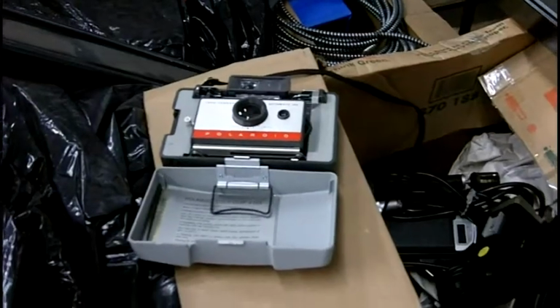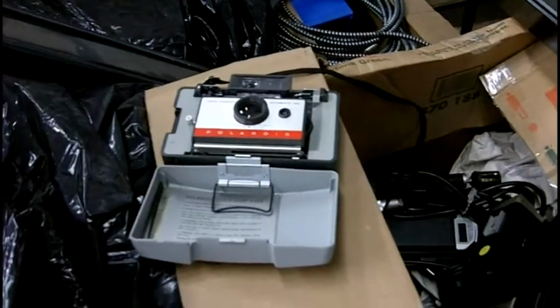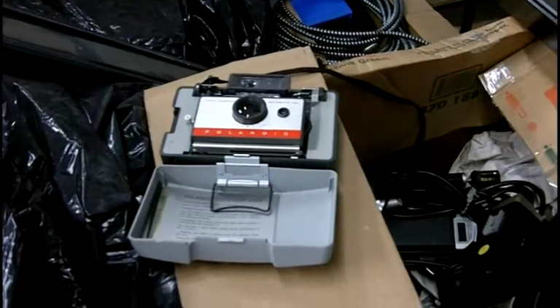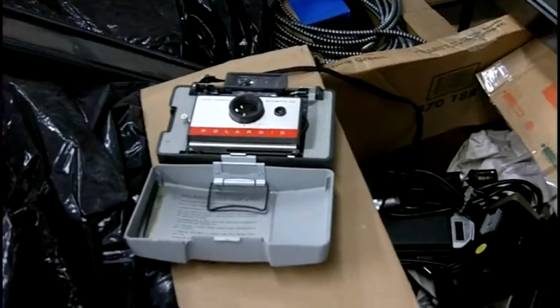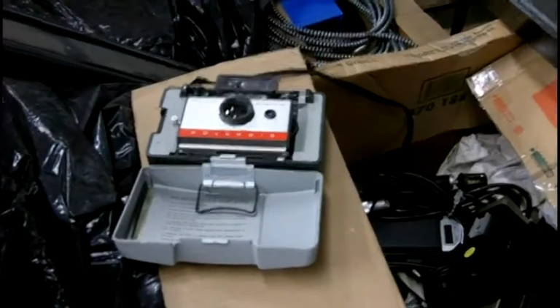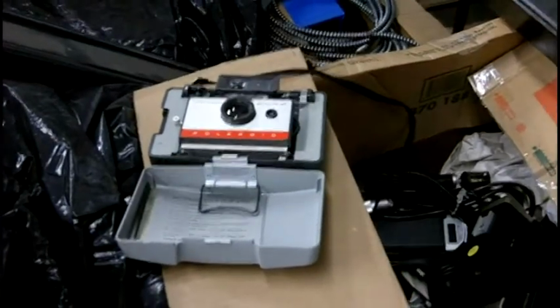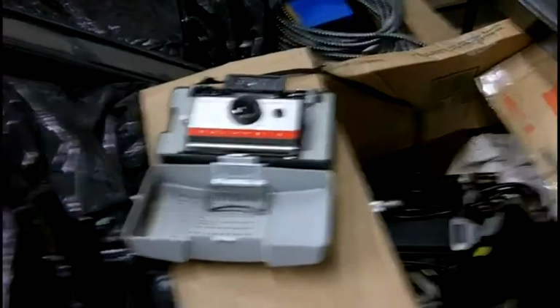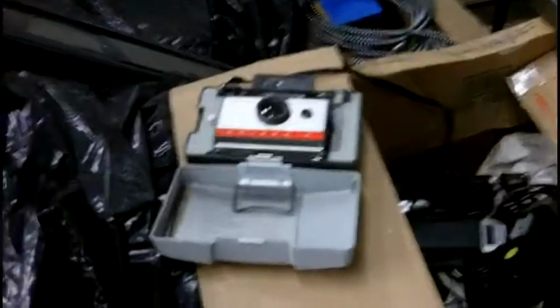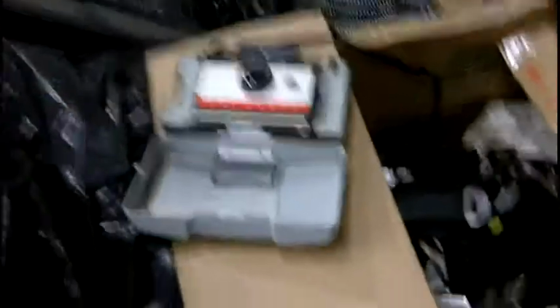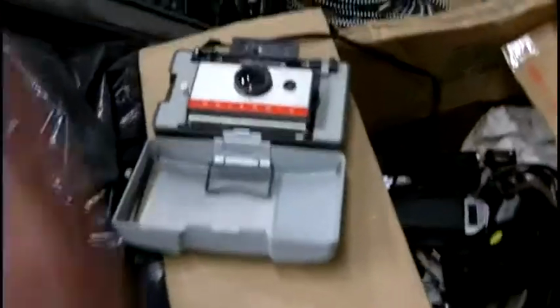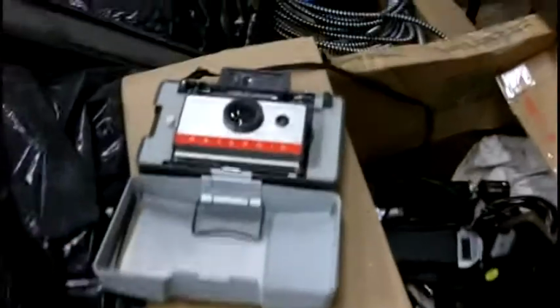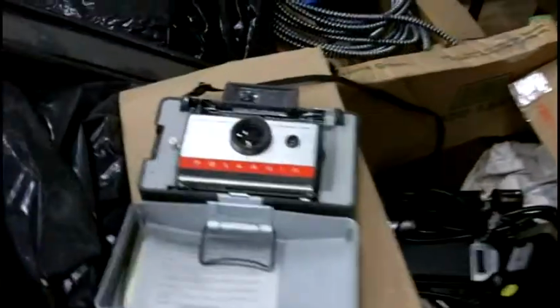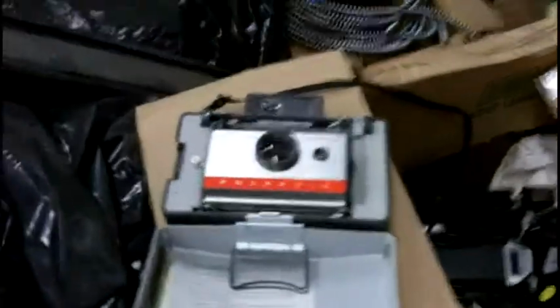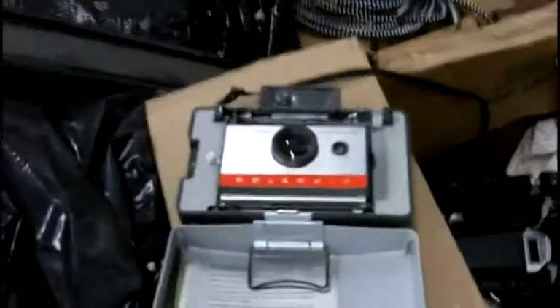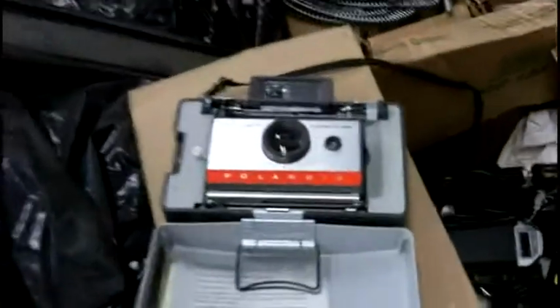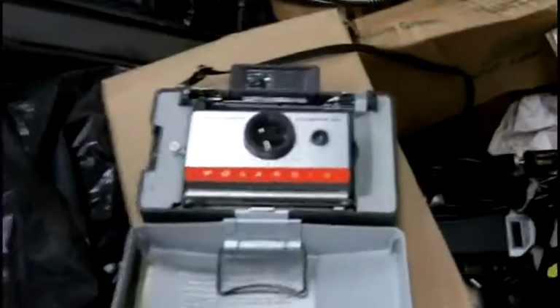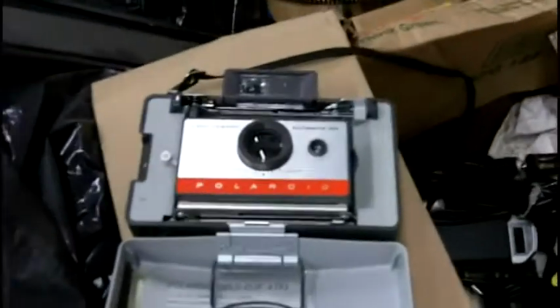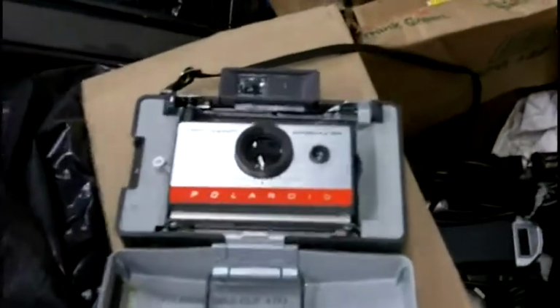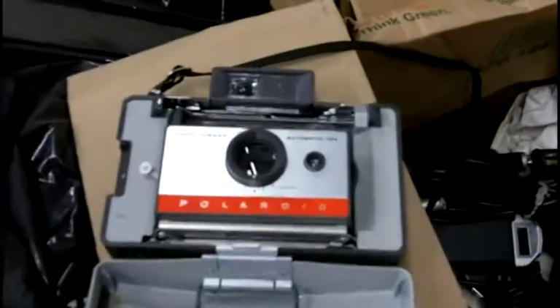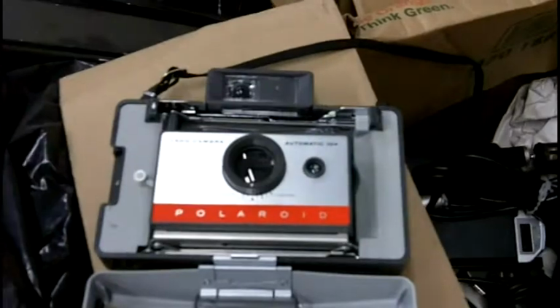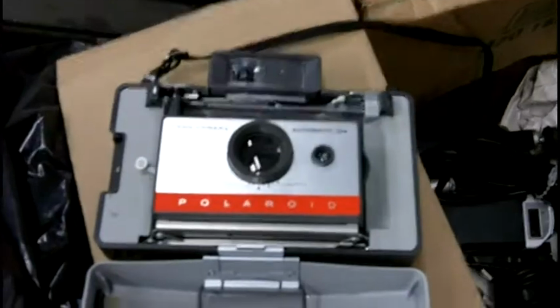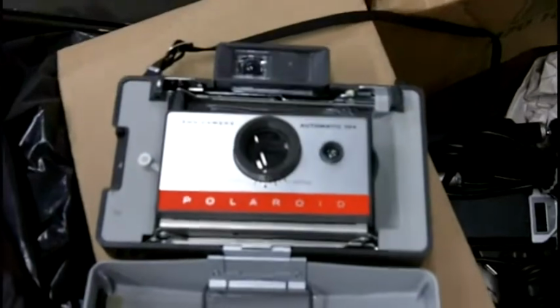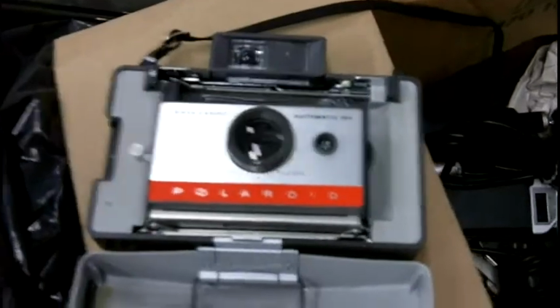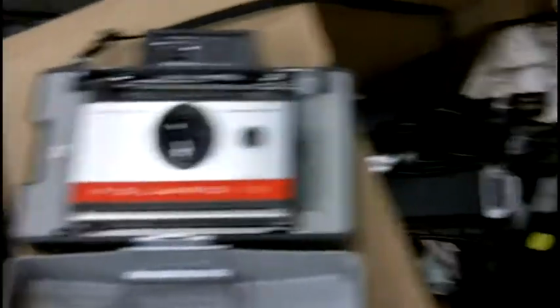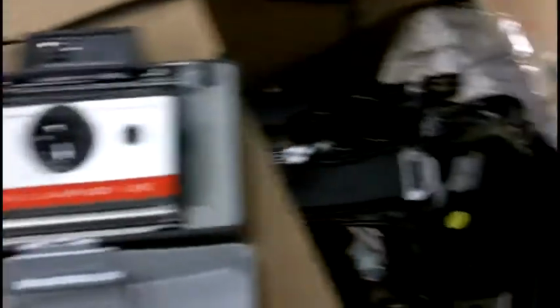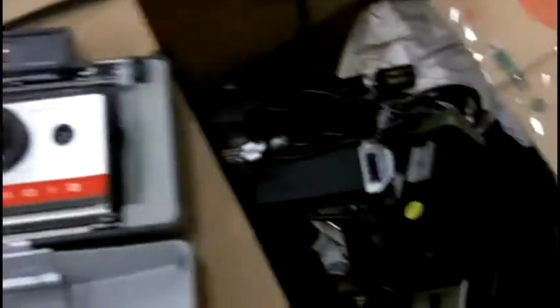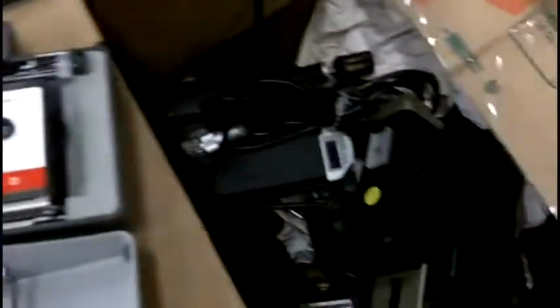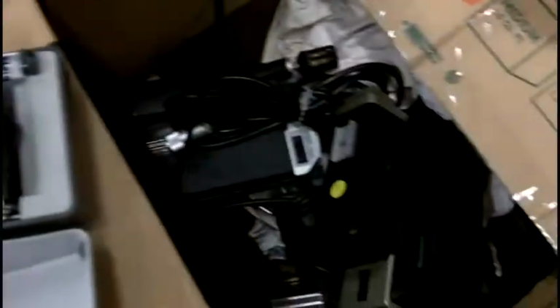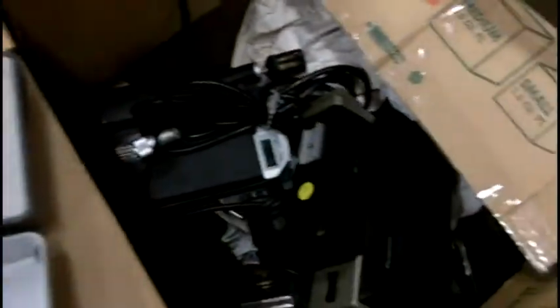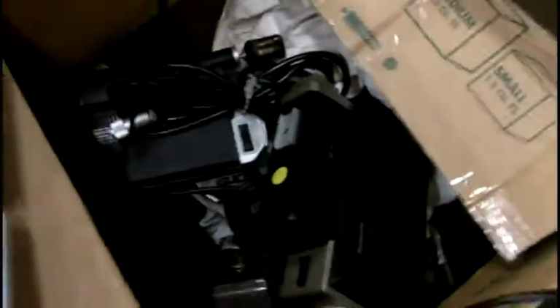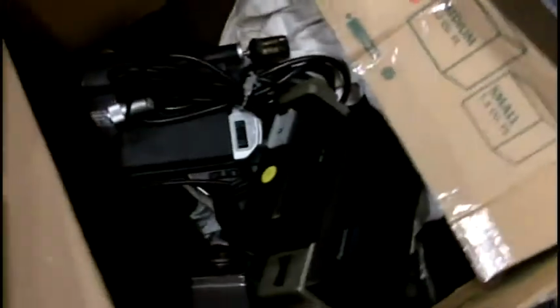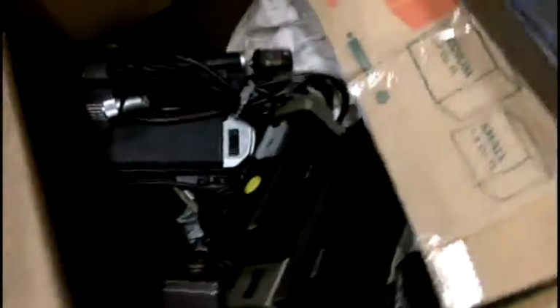In this lot we have vintage Polaroid cameras and video cameras.